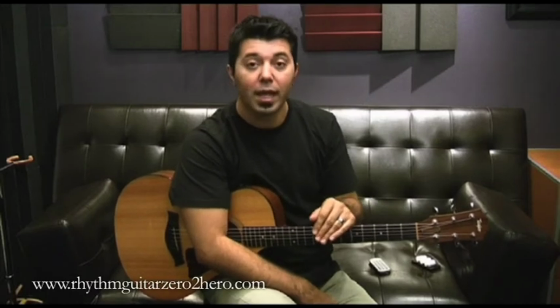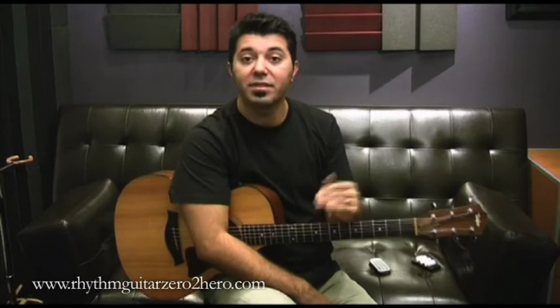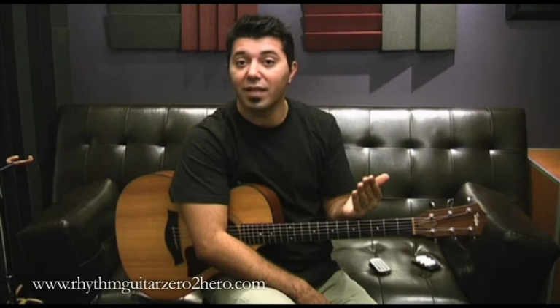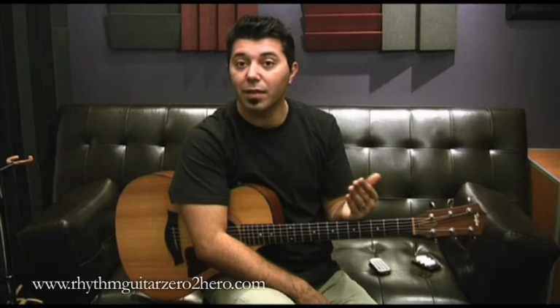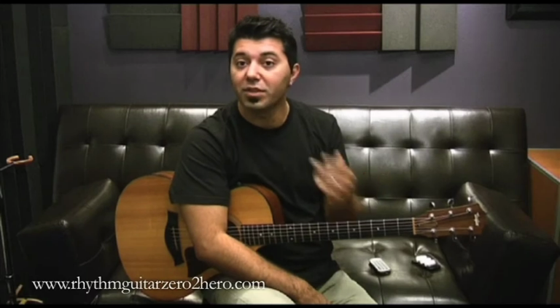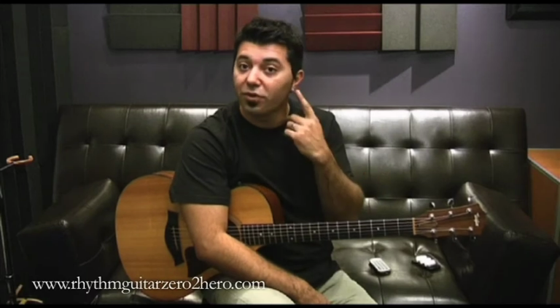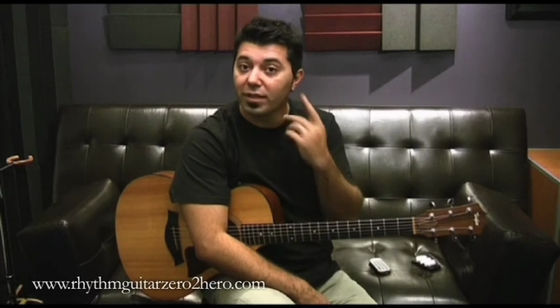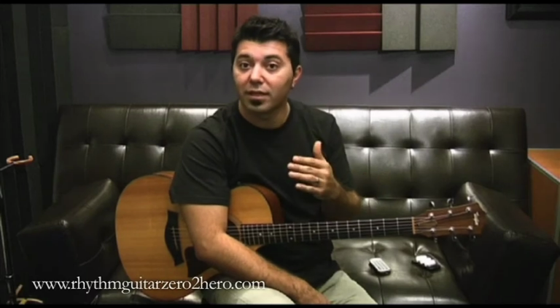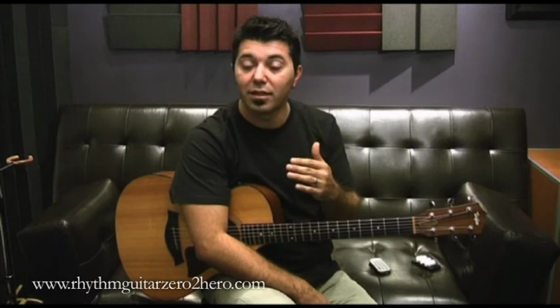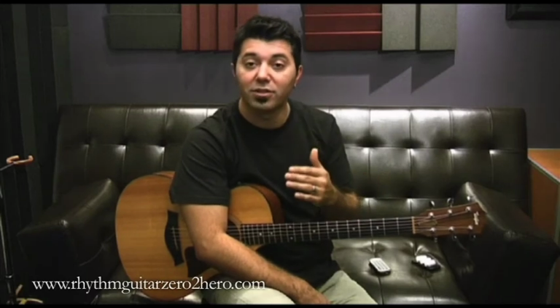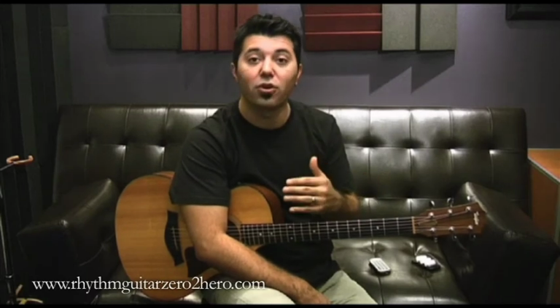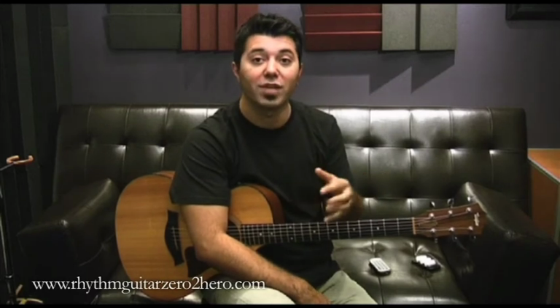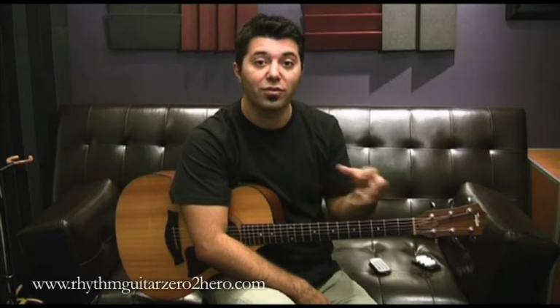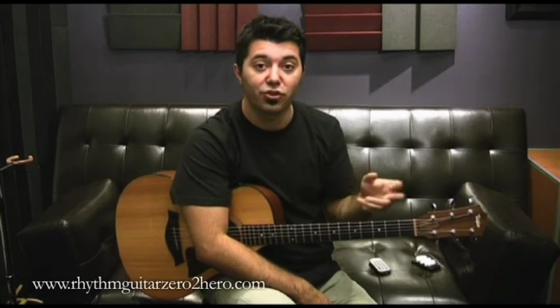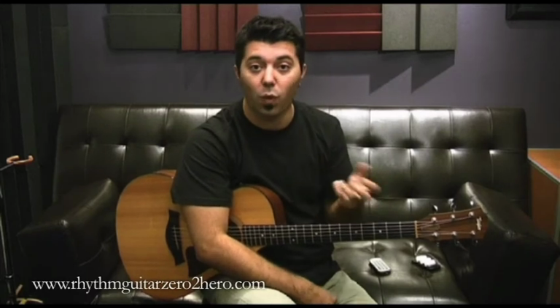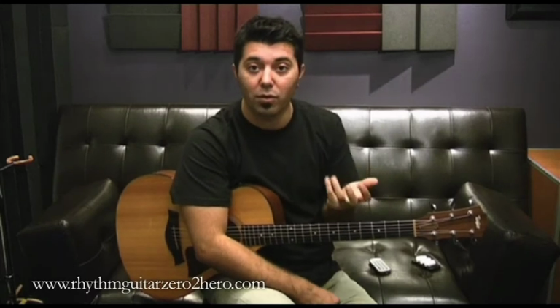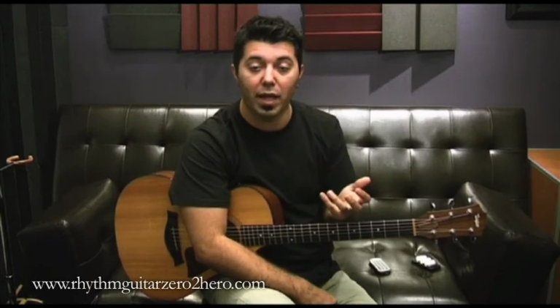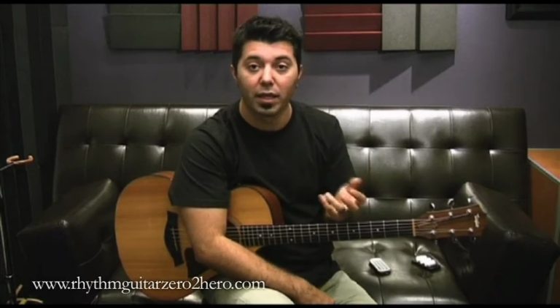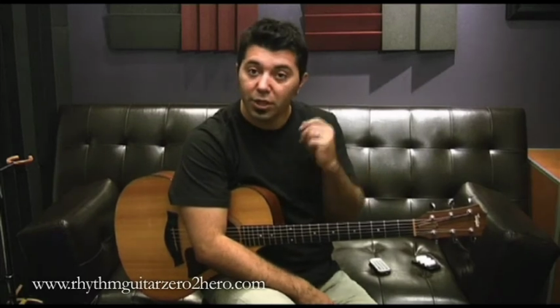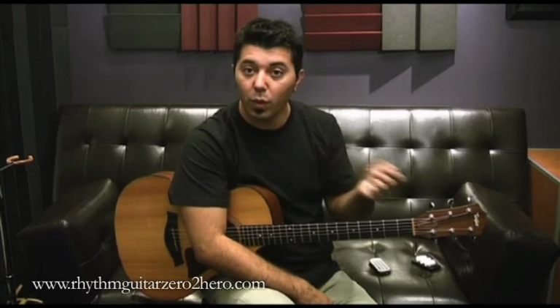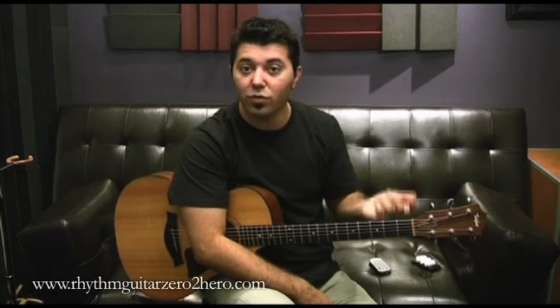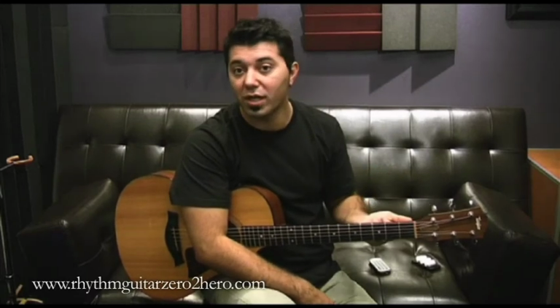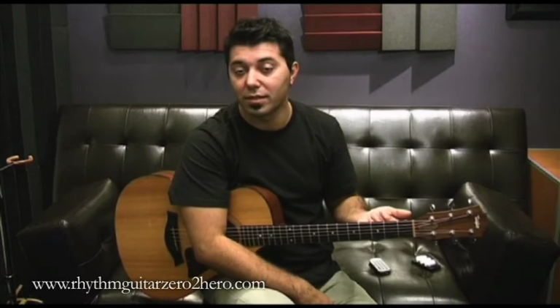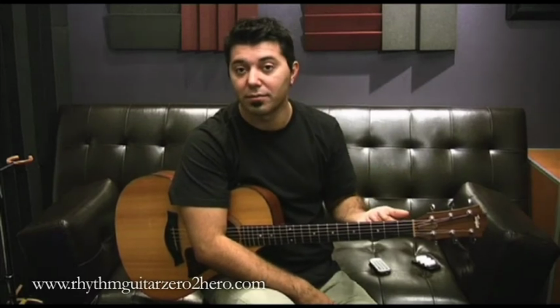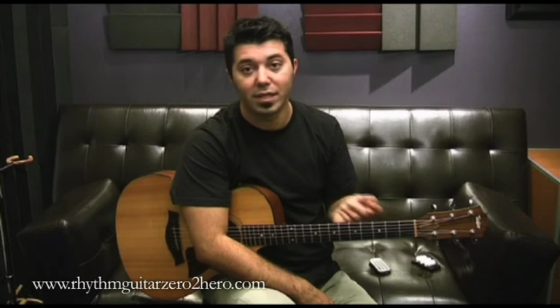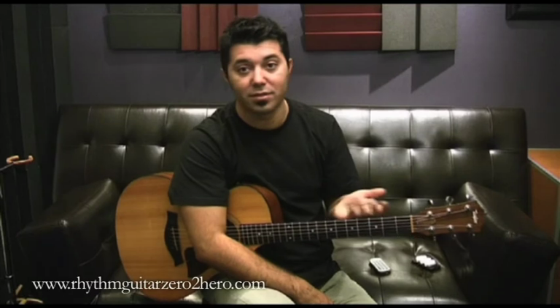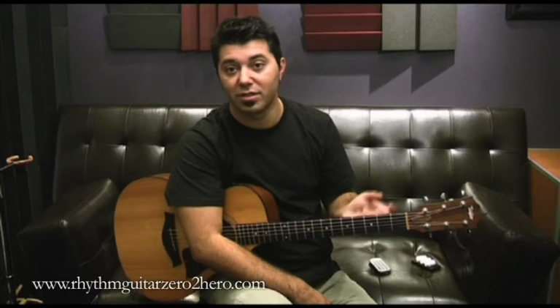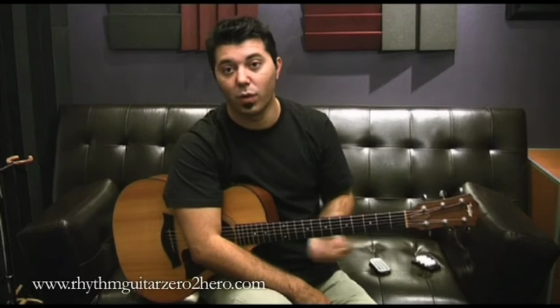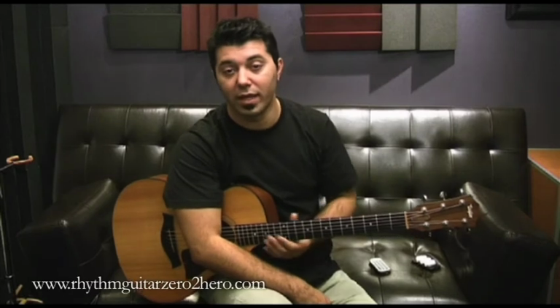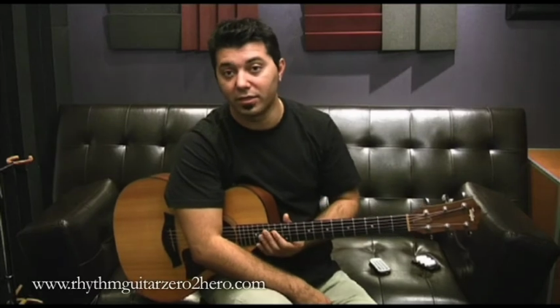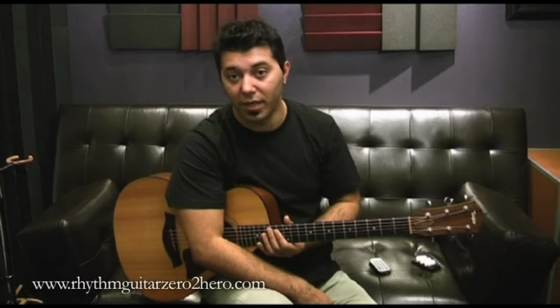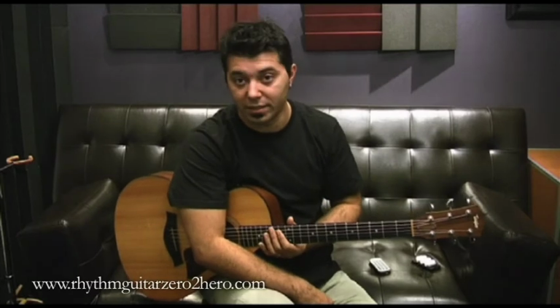Sometimes if you hear that the guitar goes out of tune while you're playing, you will have to adjust it. That's just the way guitar is.